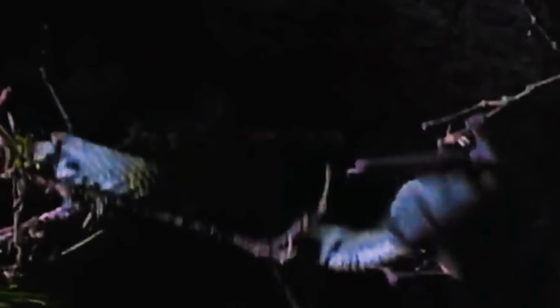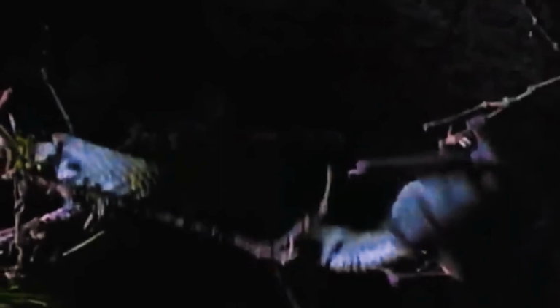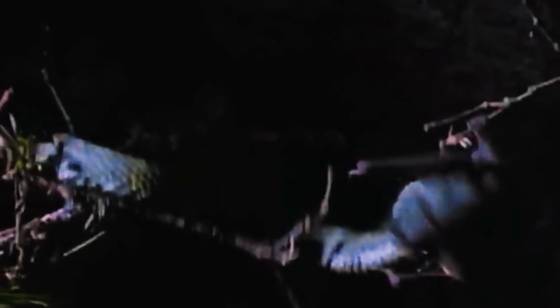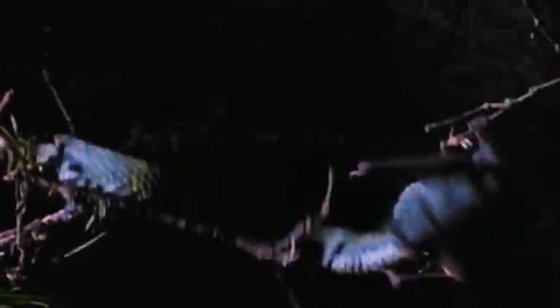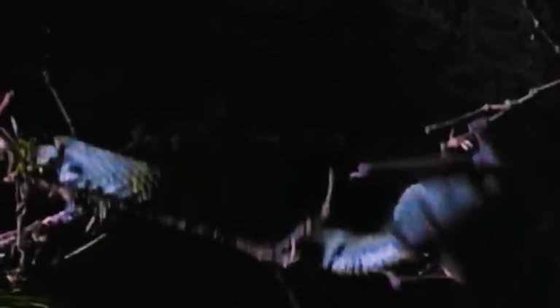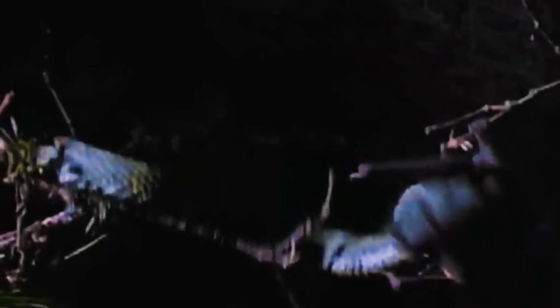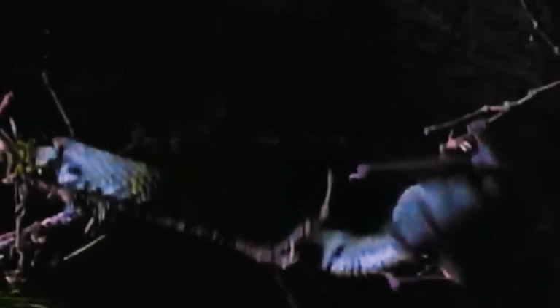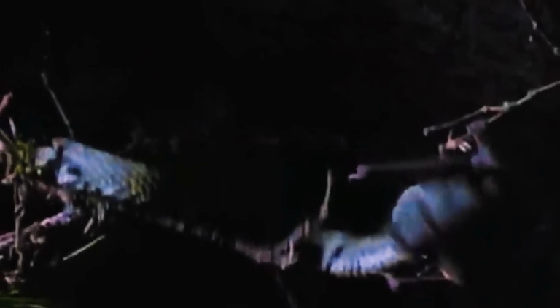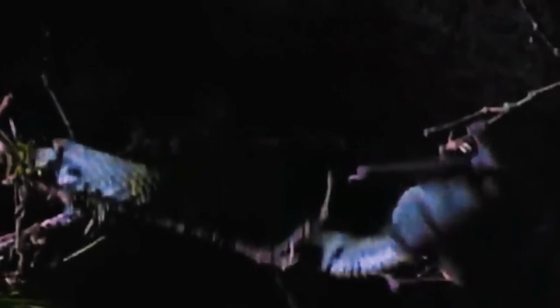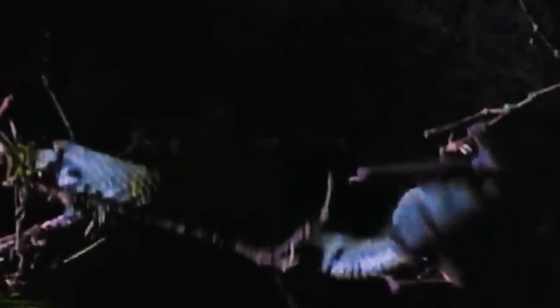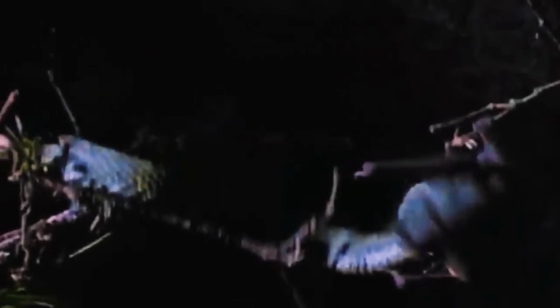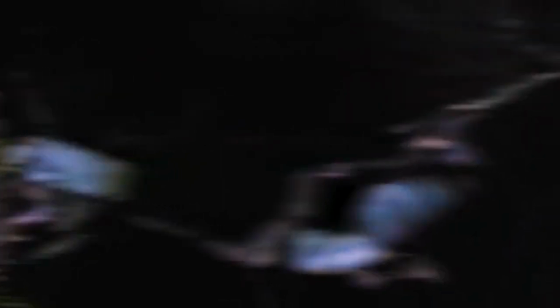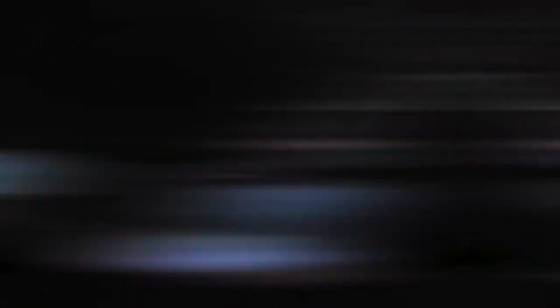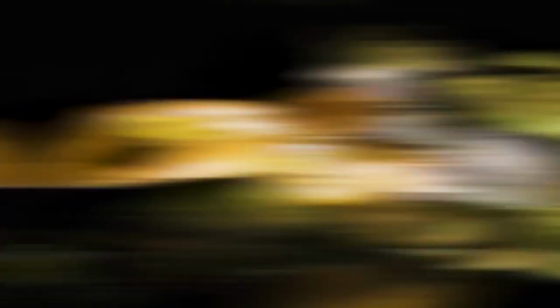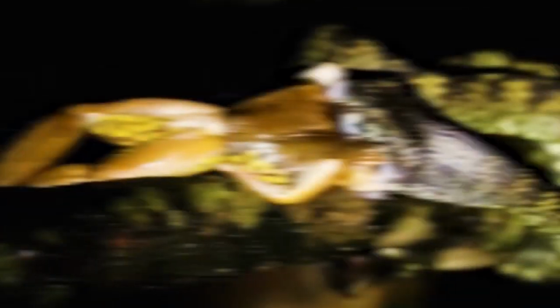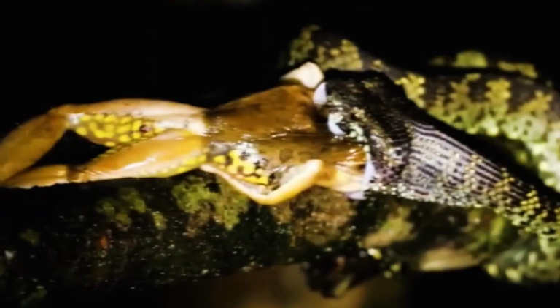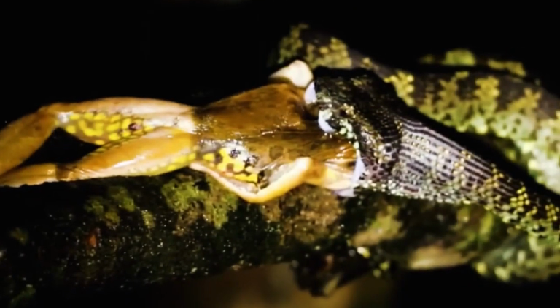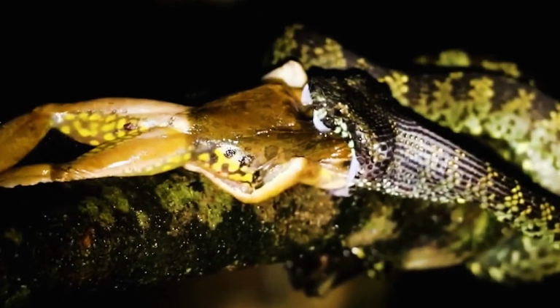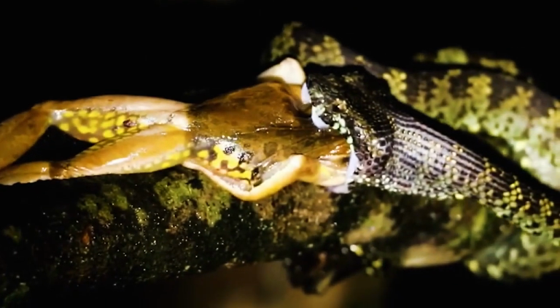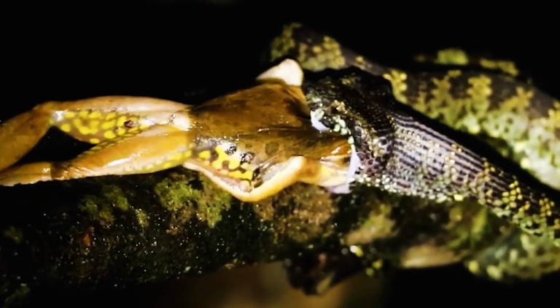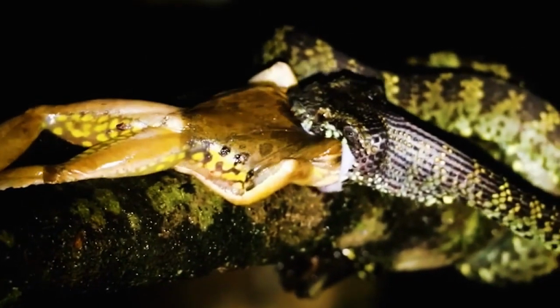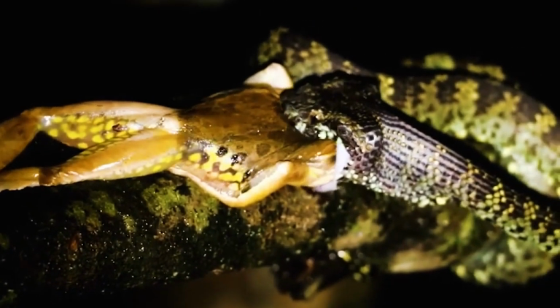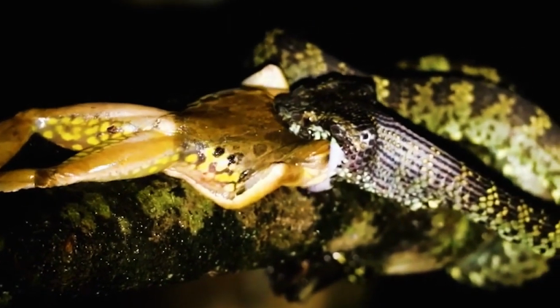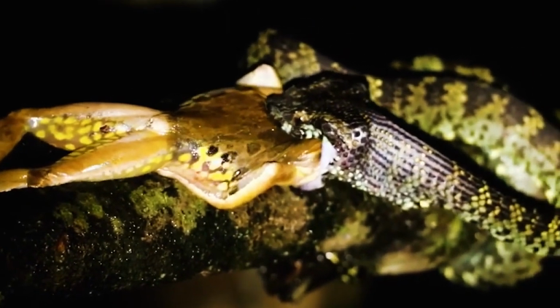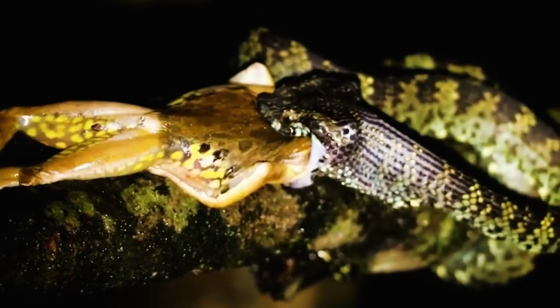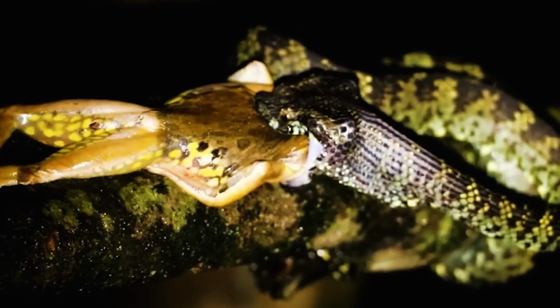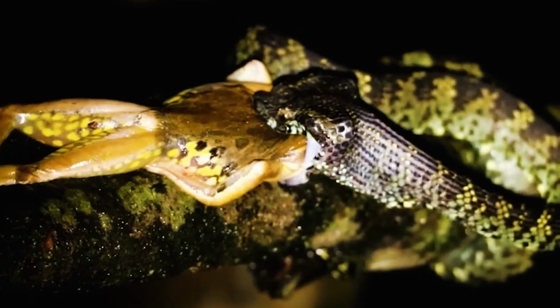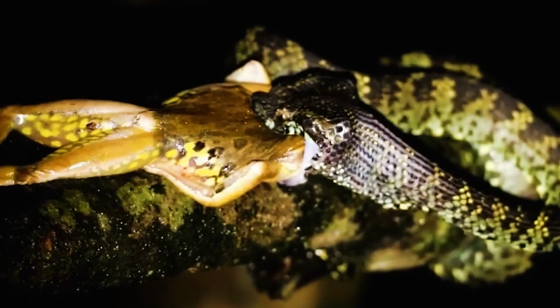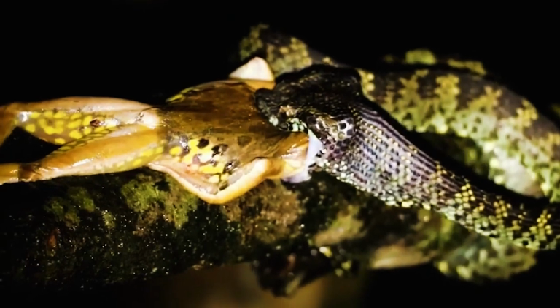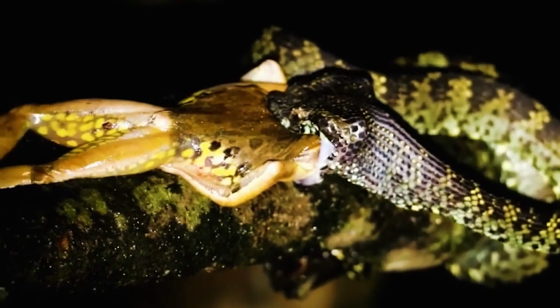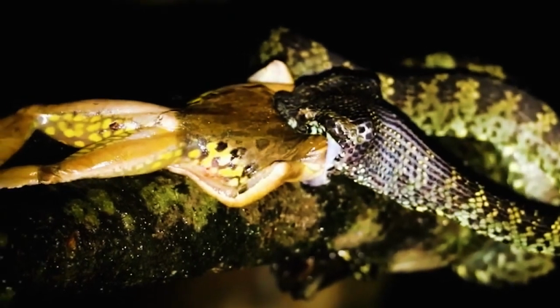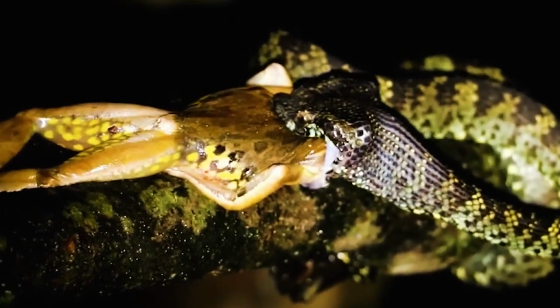This Malabar pit viper has caught a frog and it's swallowing it whole. This is a unique sight to behold.